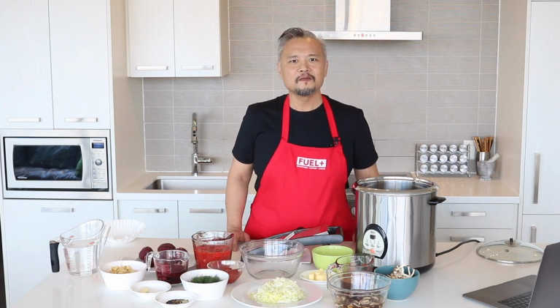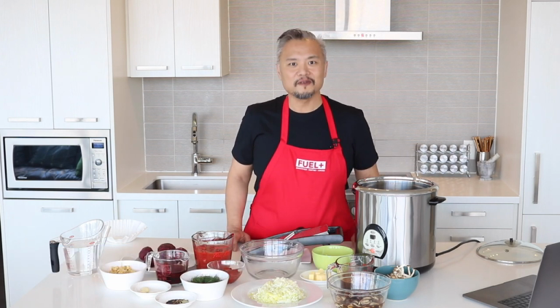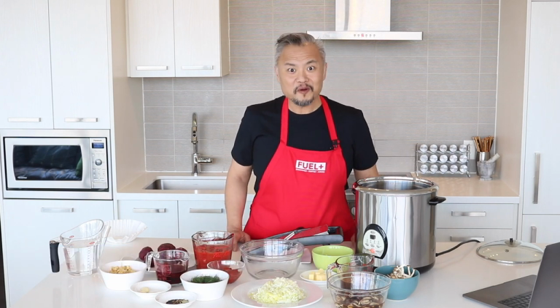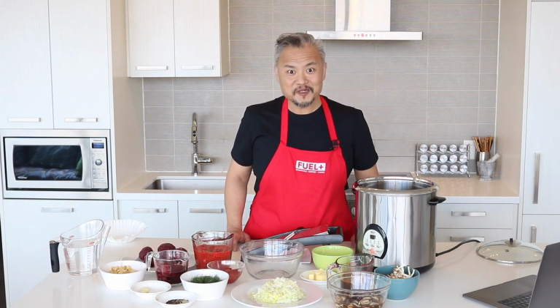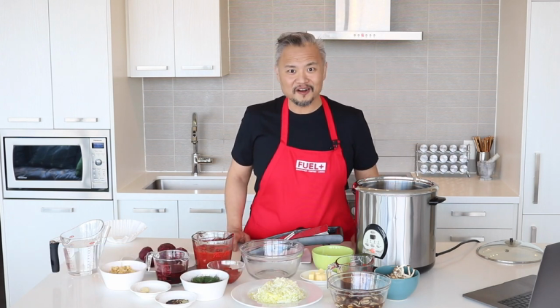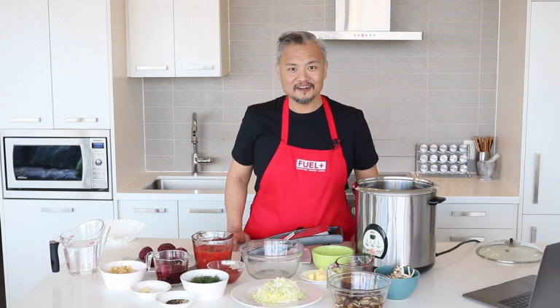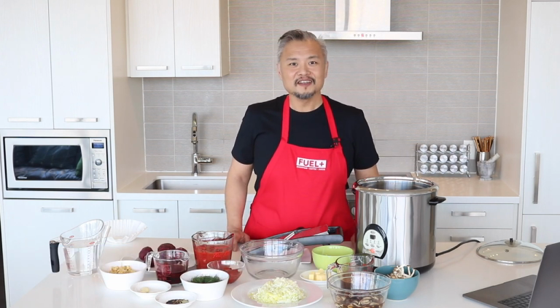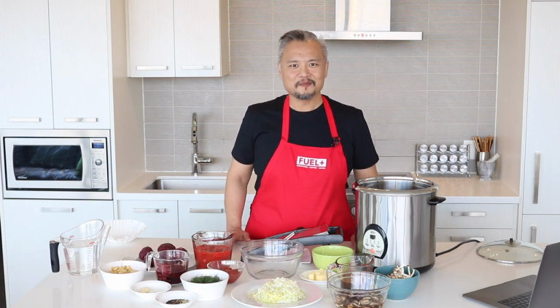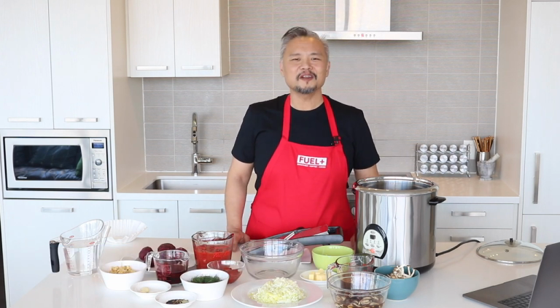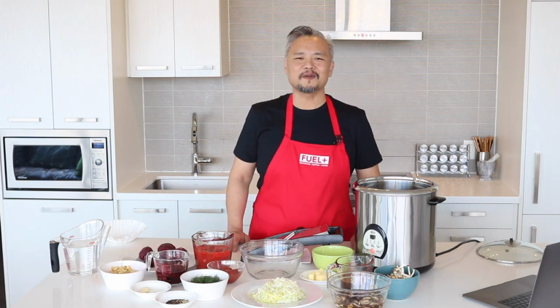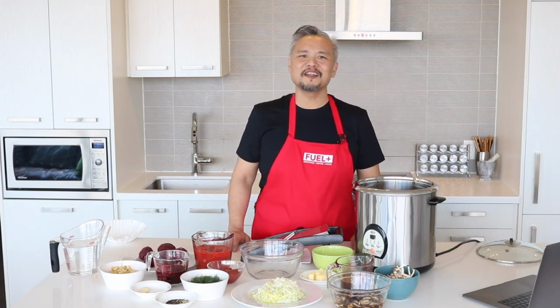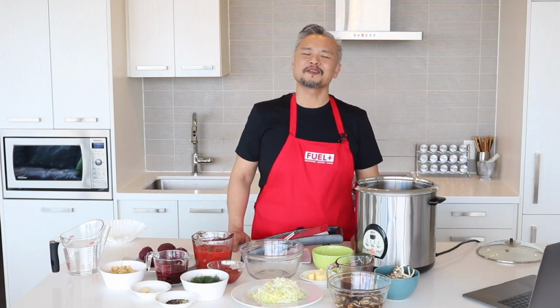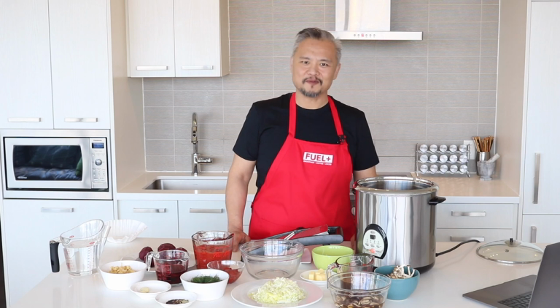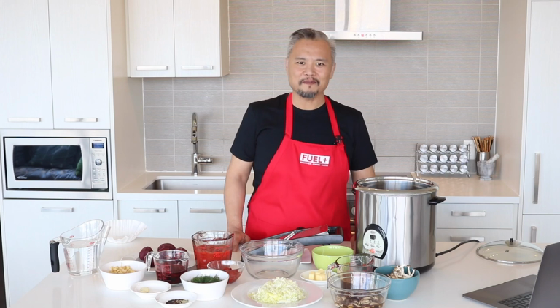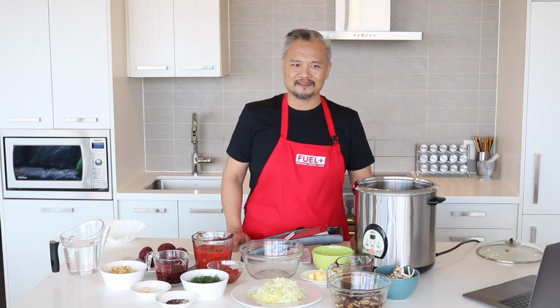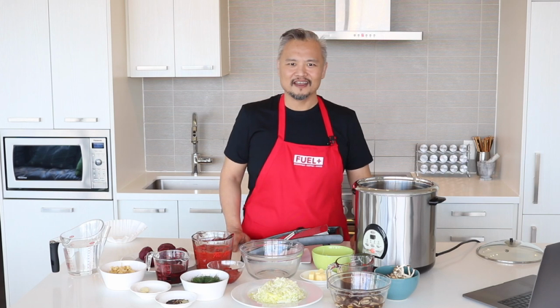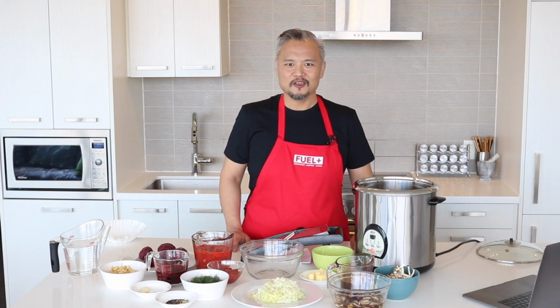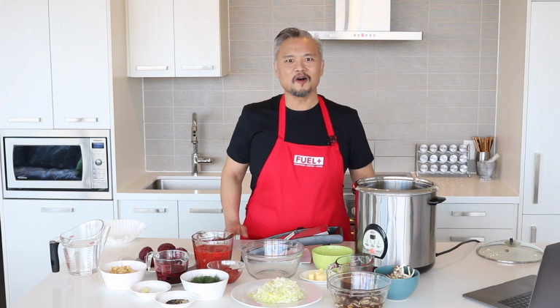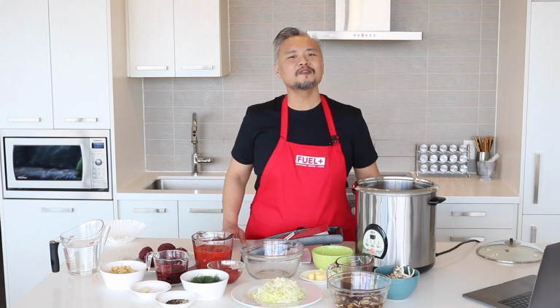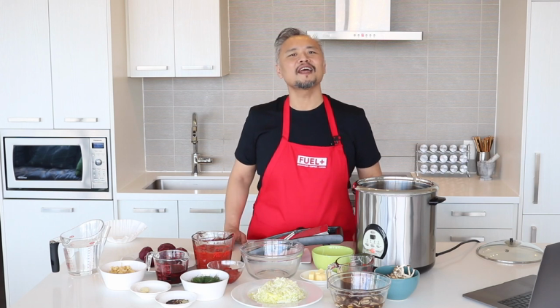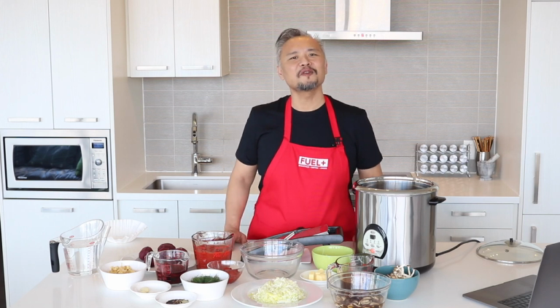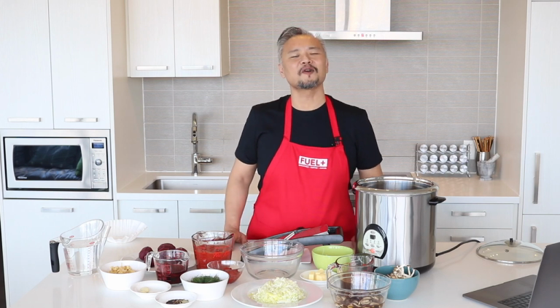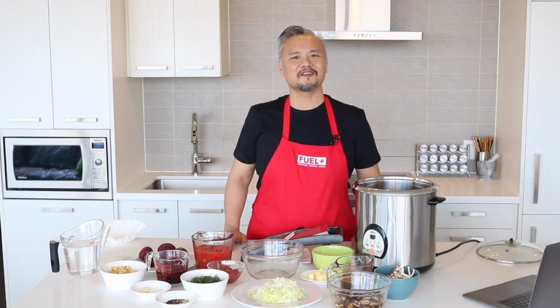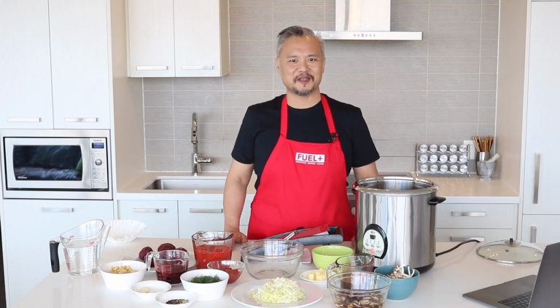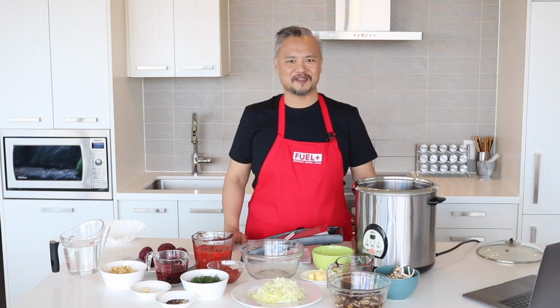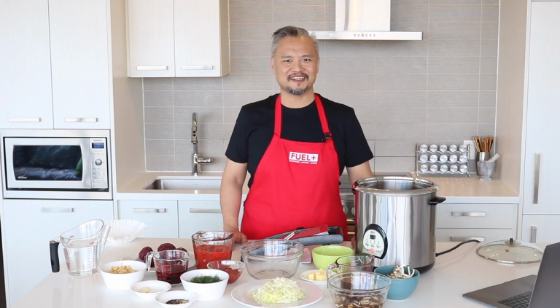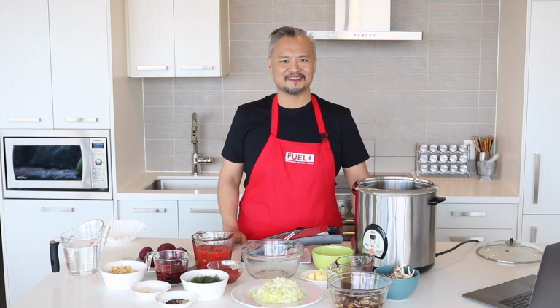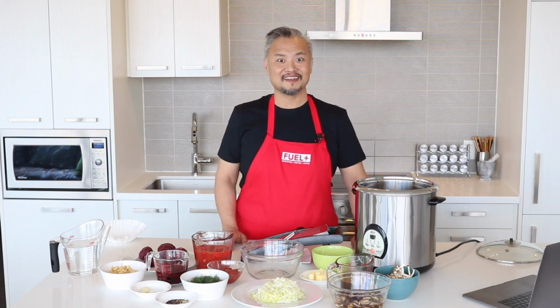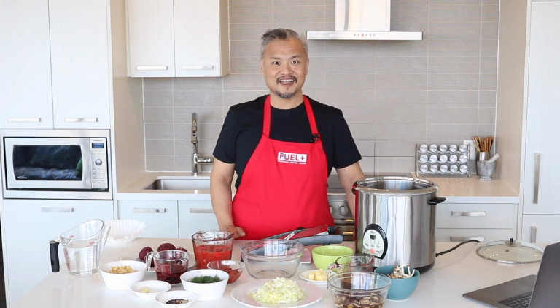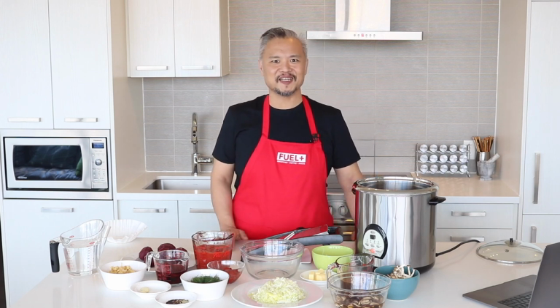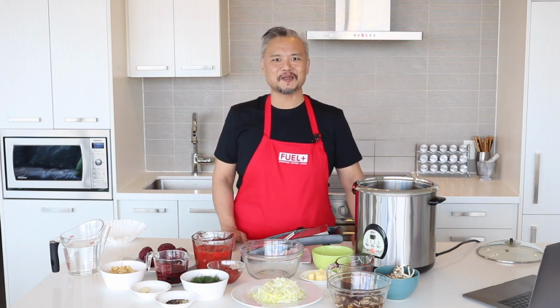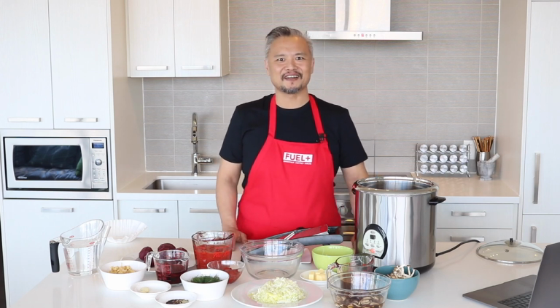Before we start, support us by hitting the subscribe button. You will also get healthy cooking videos like this. Let's get started.